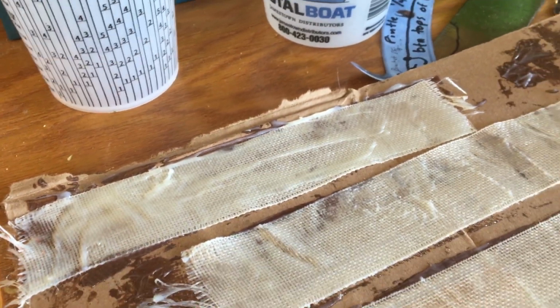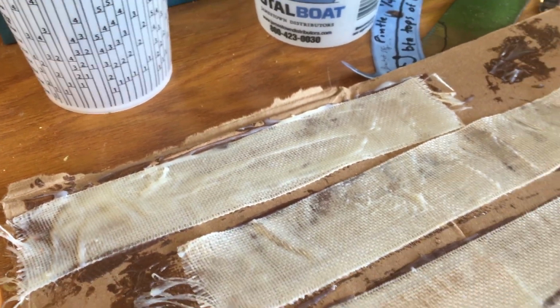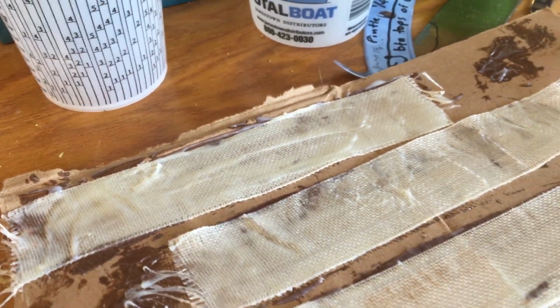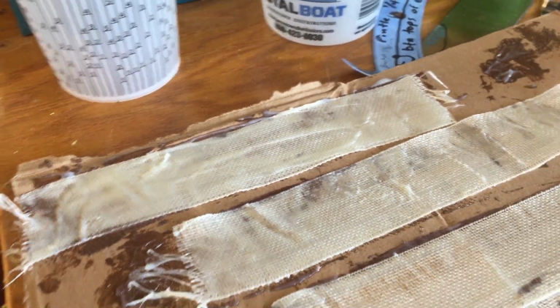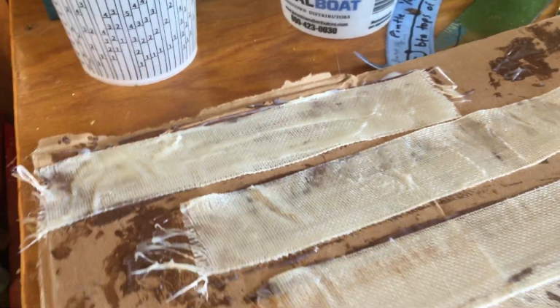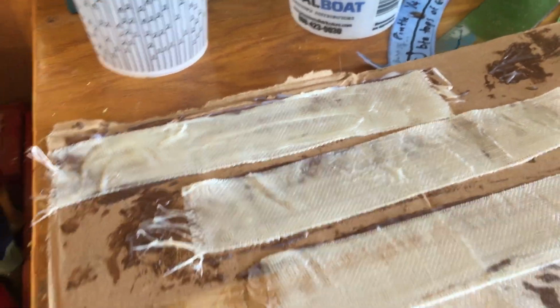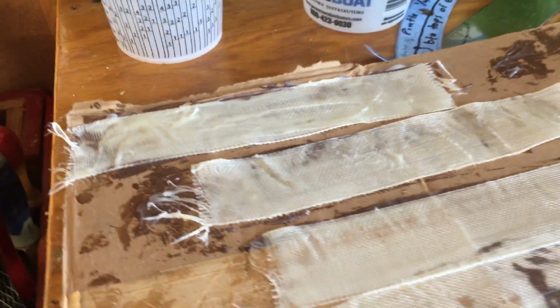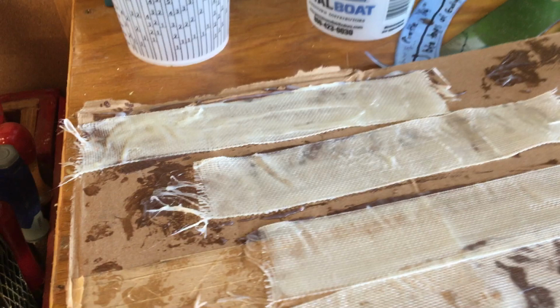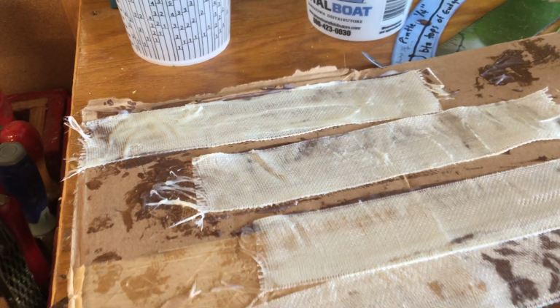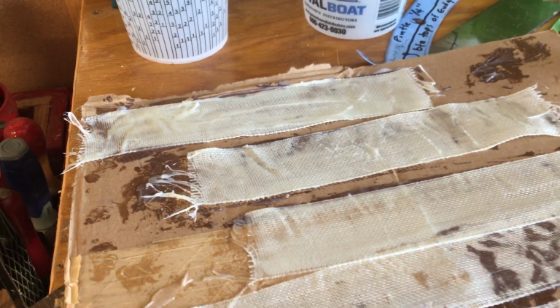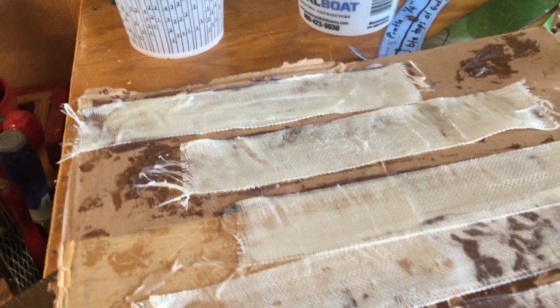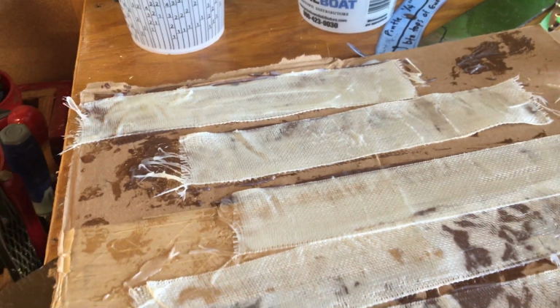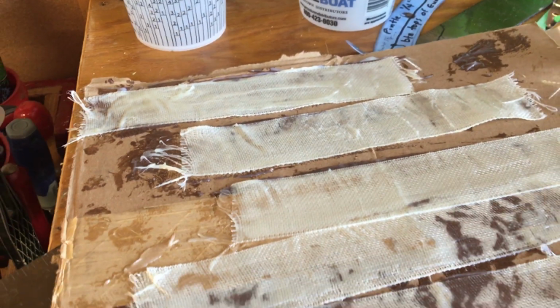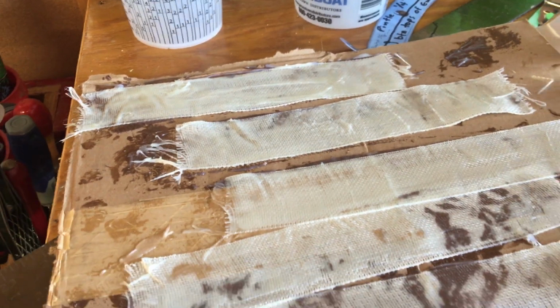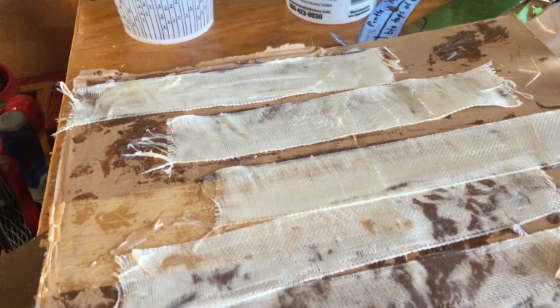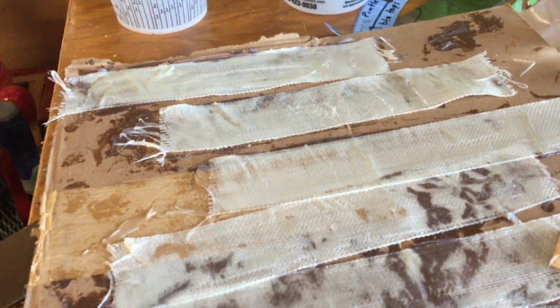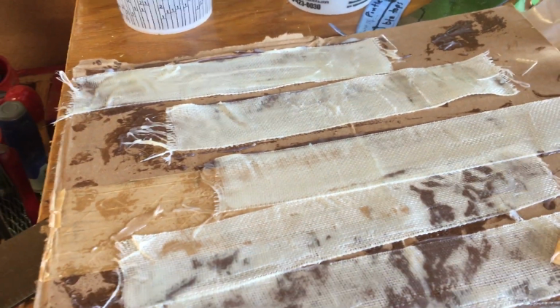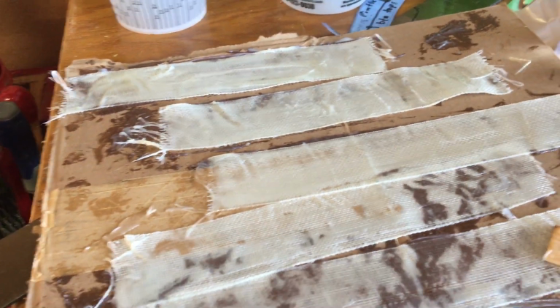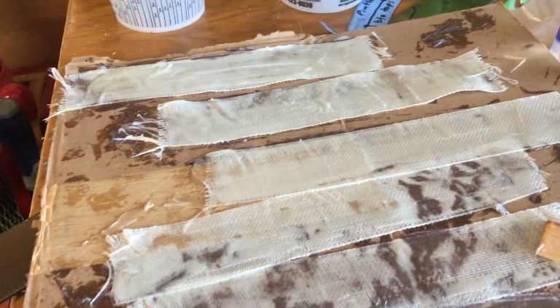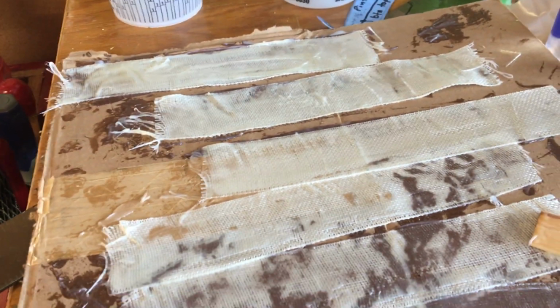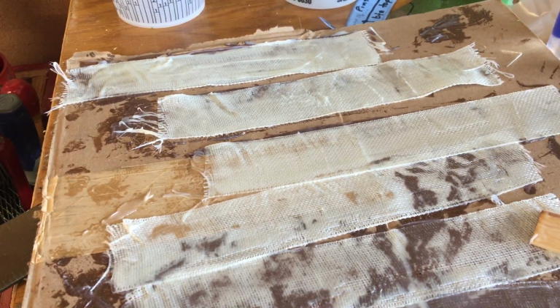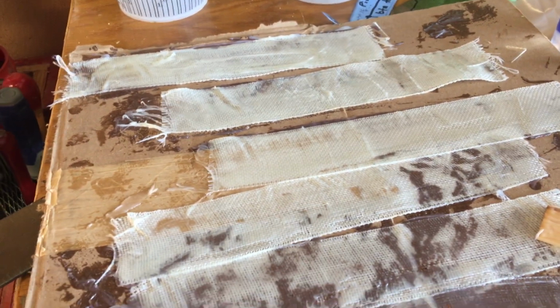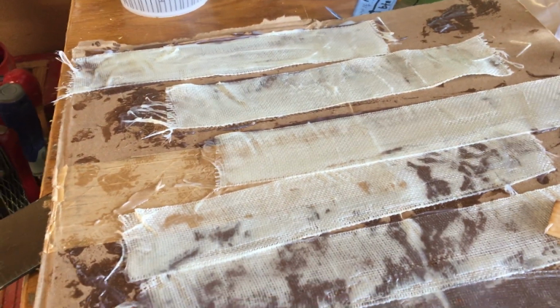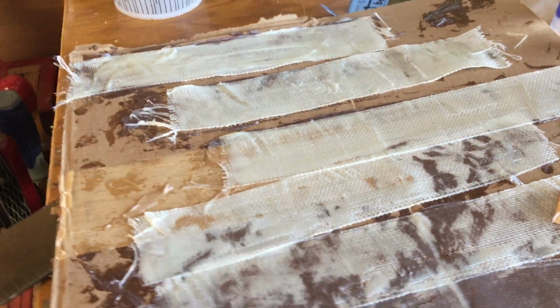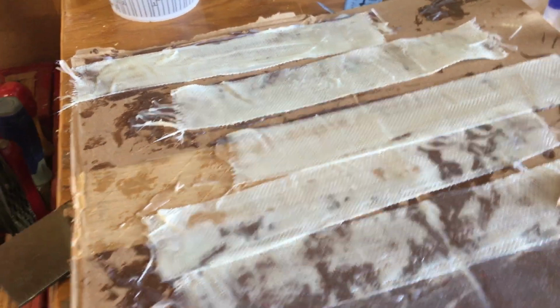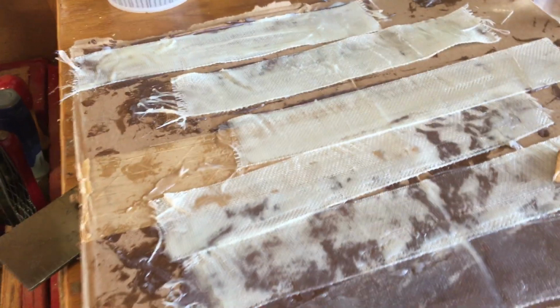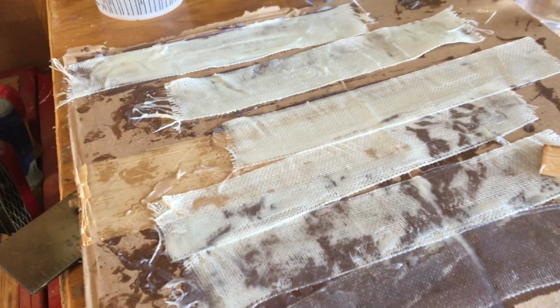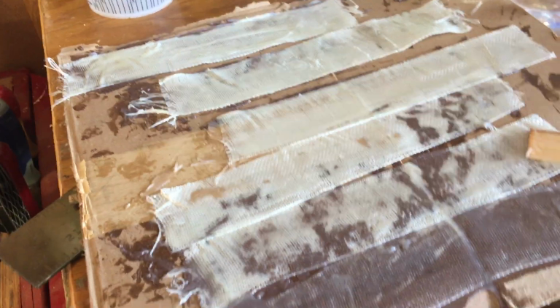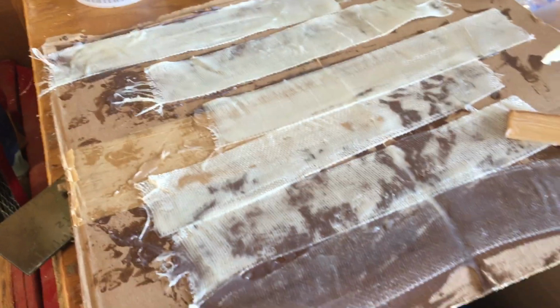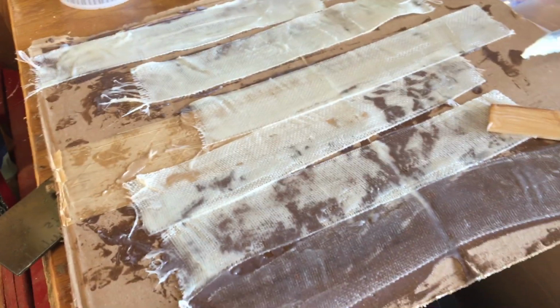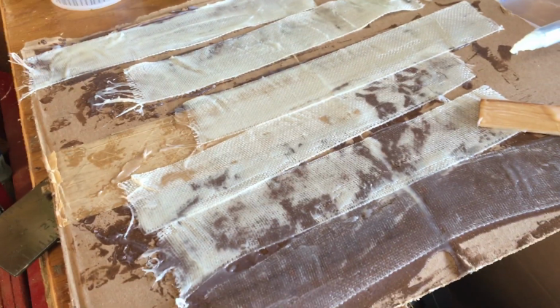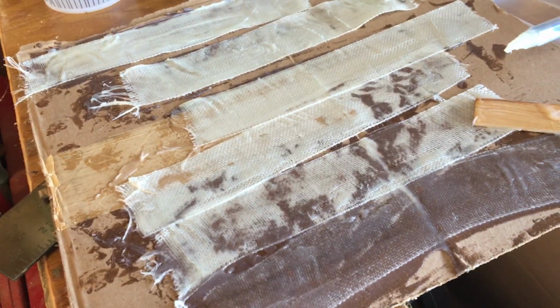So we're going to jump off the camera and flip these other pieces over, do the other side, and then move it all out to the boat.